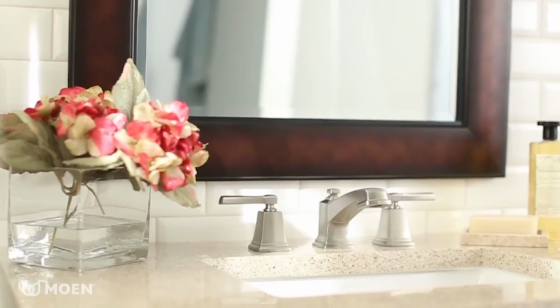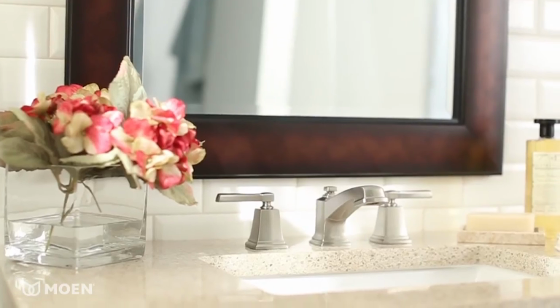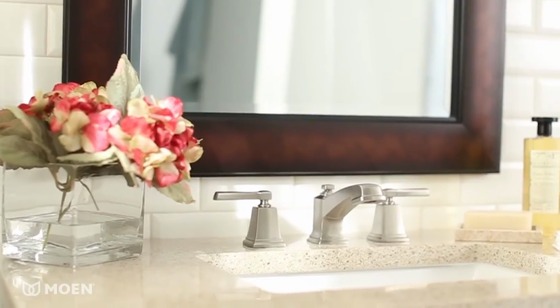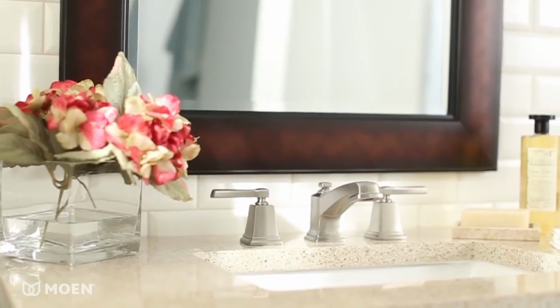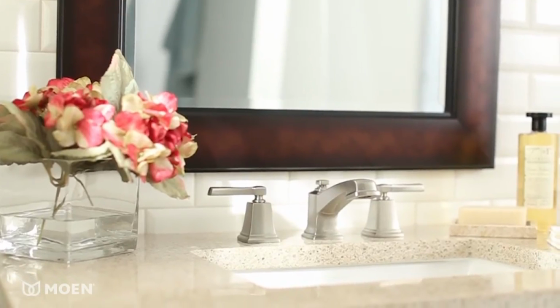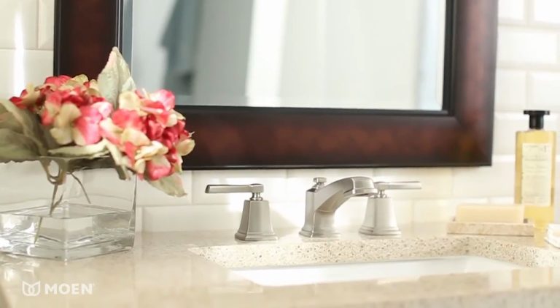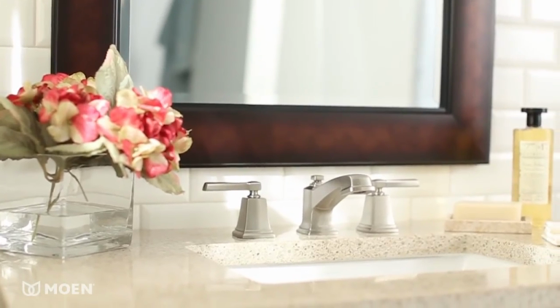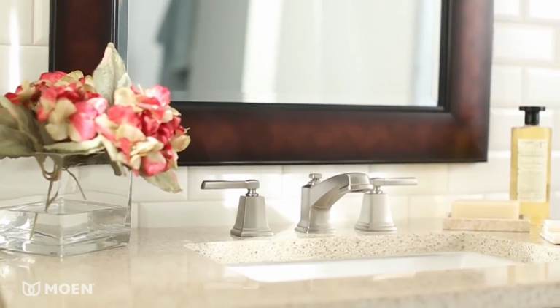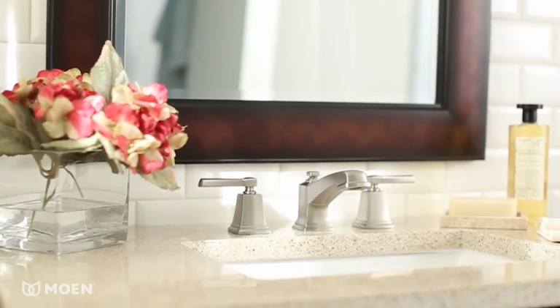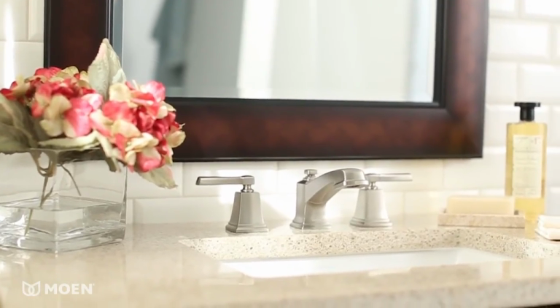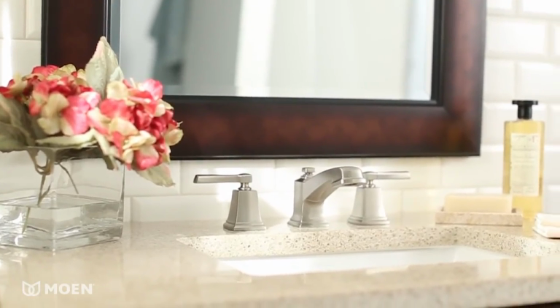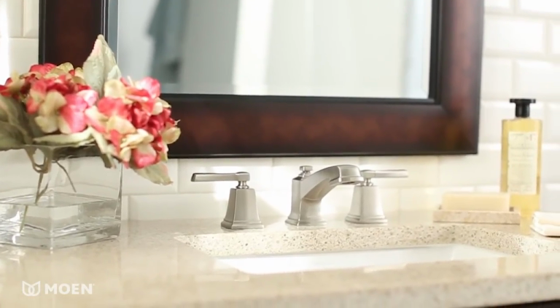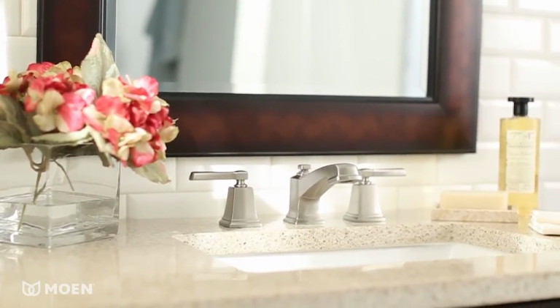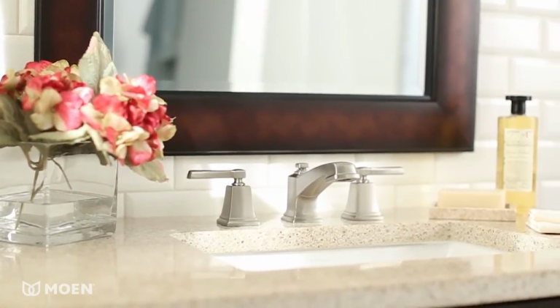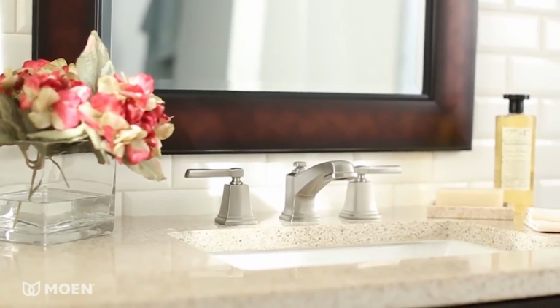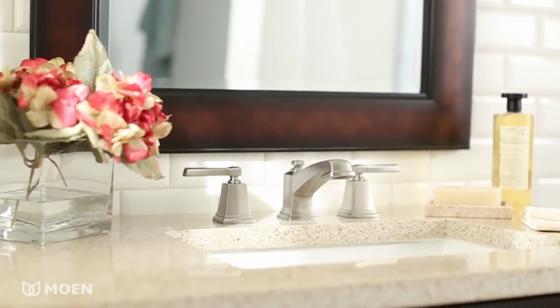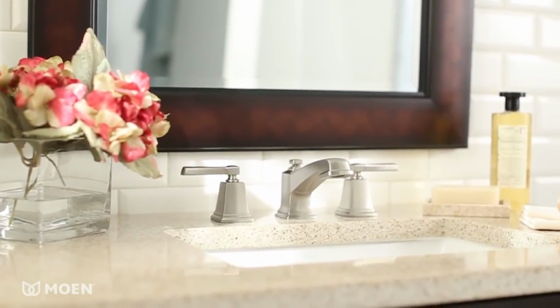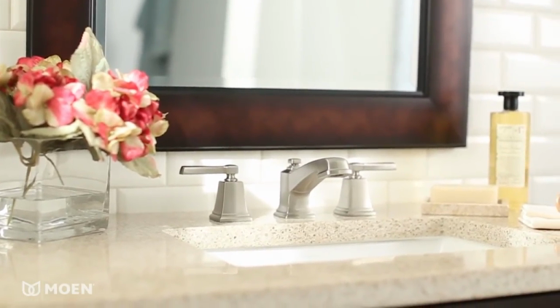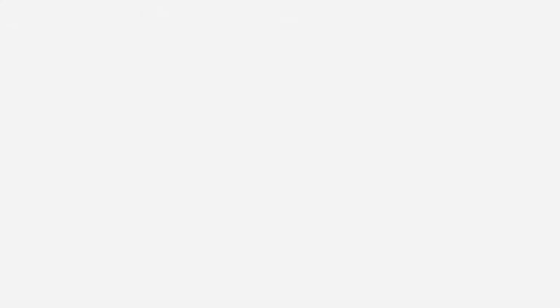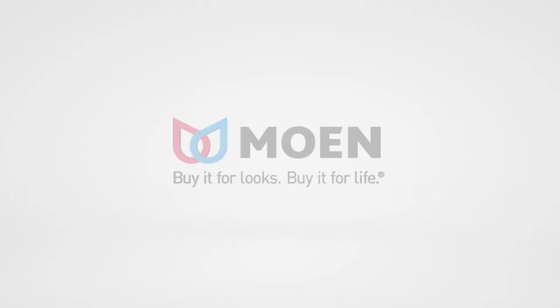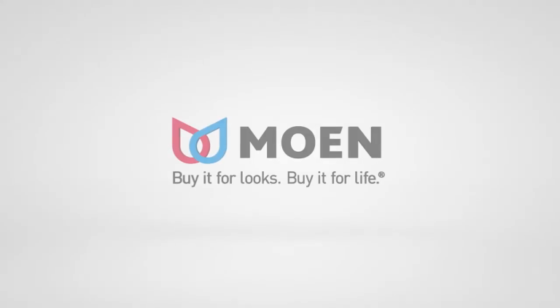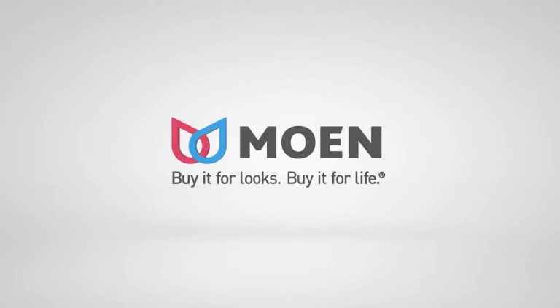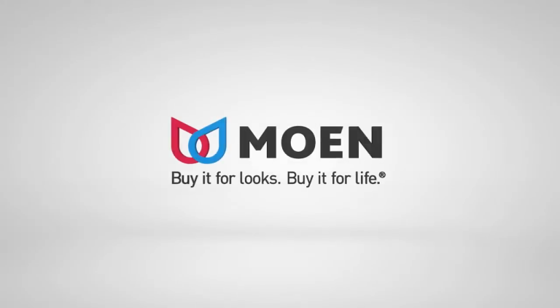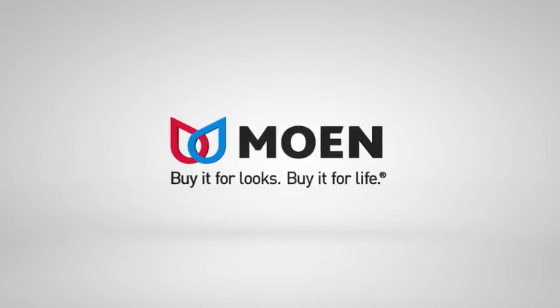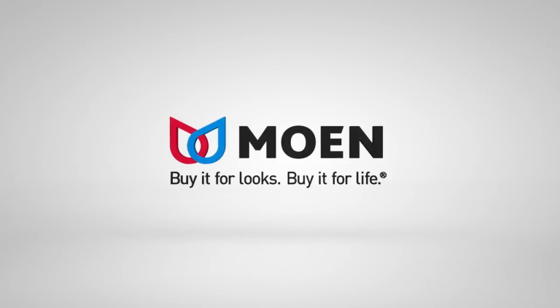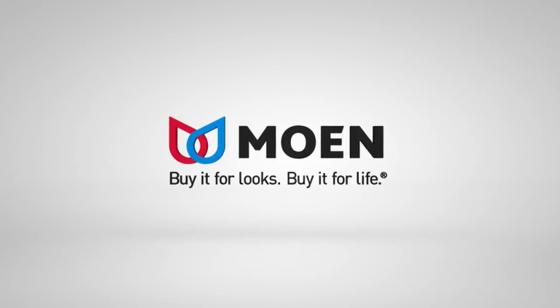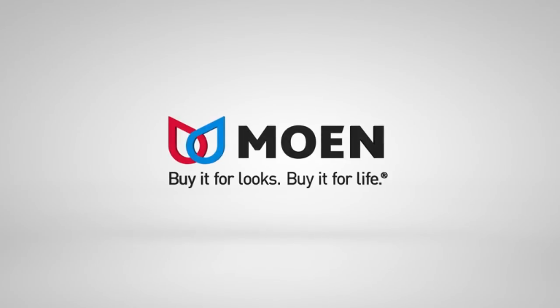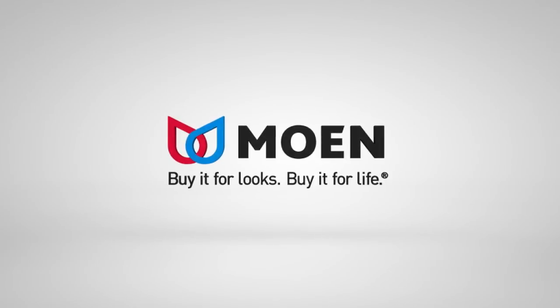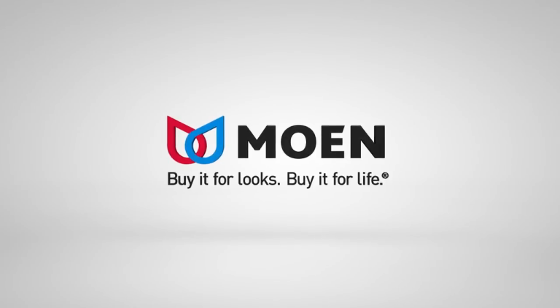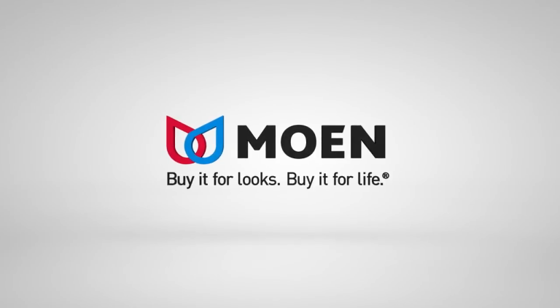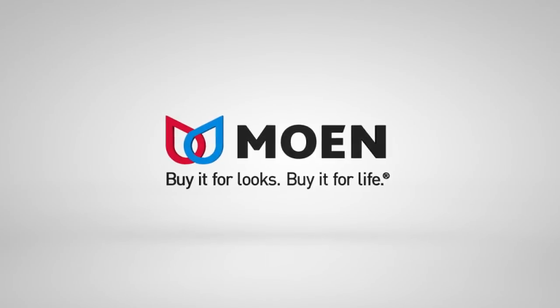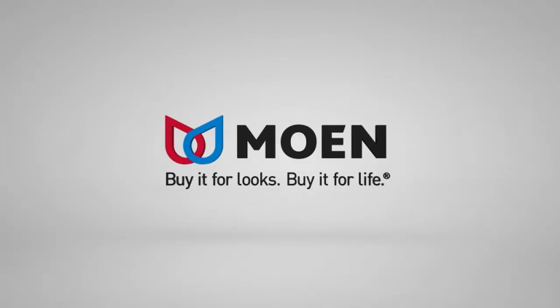The BoardWalk Widespread Faucet from Moen. Buy it for looks. Buy it for life.